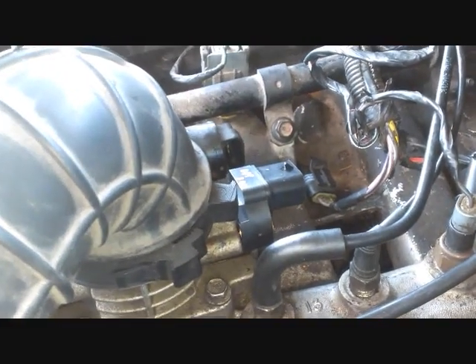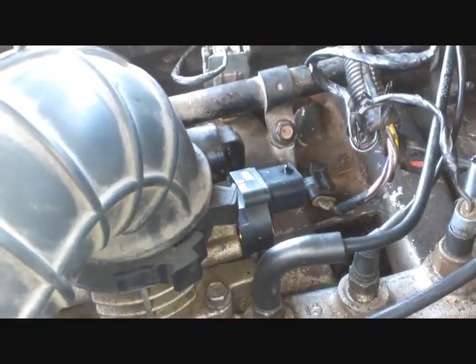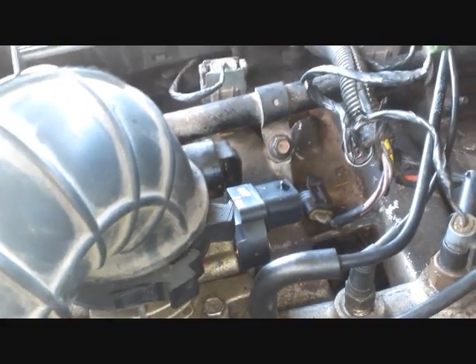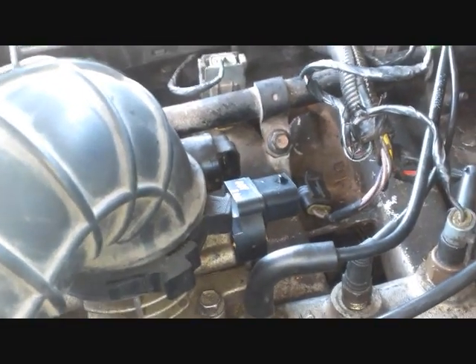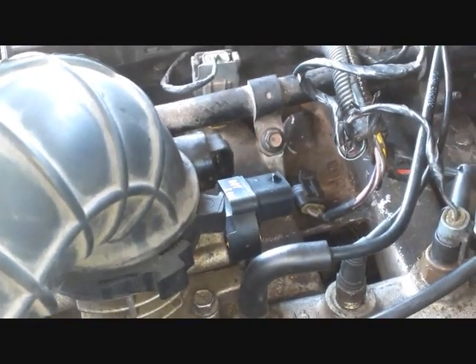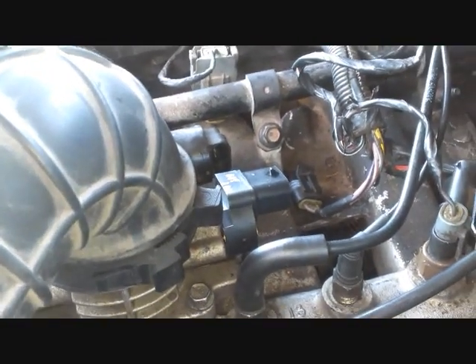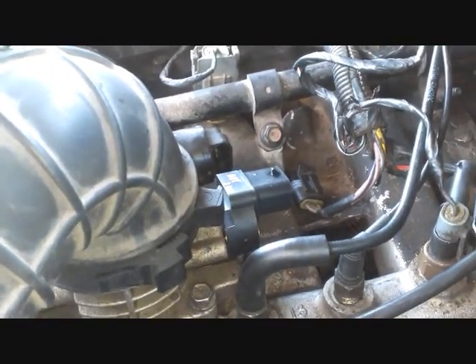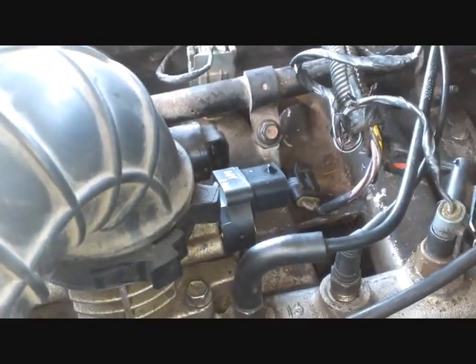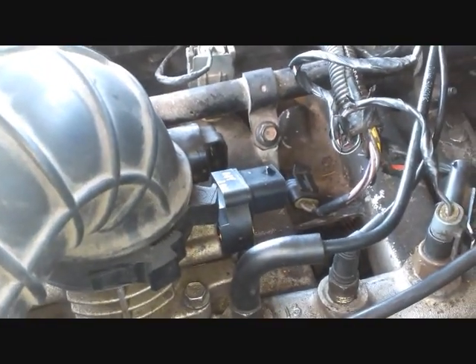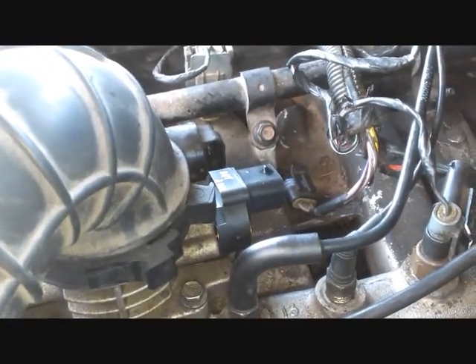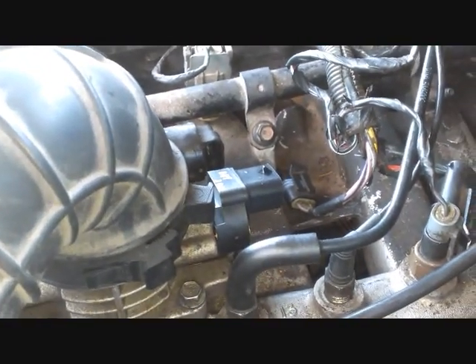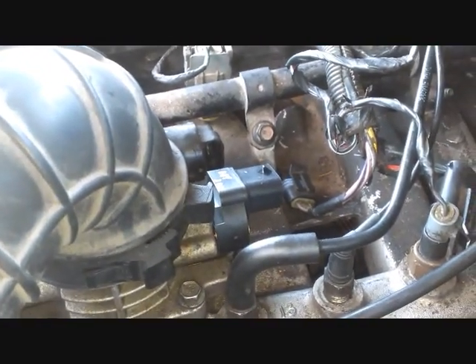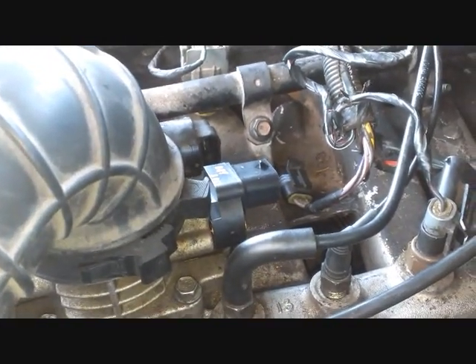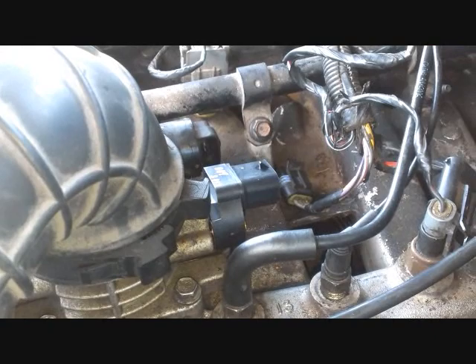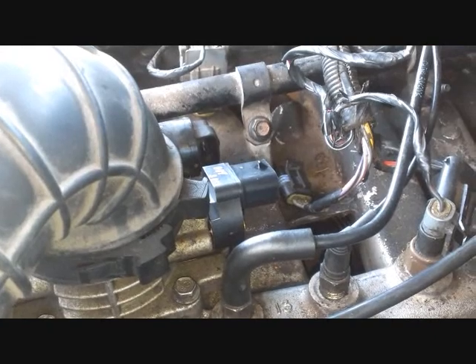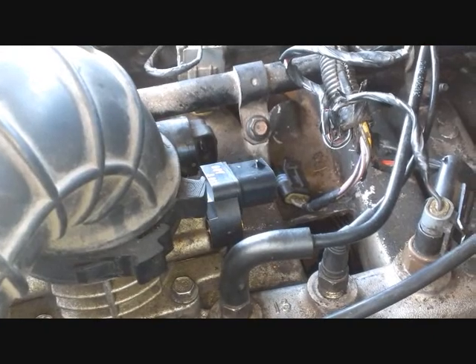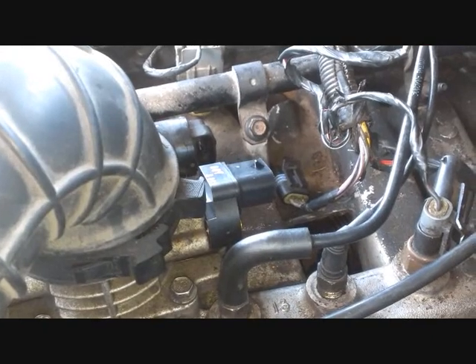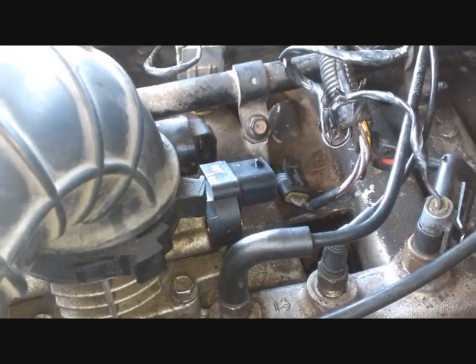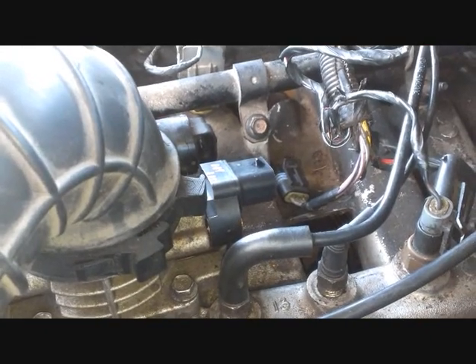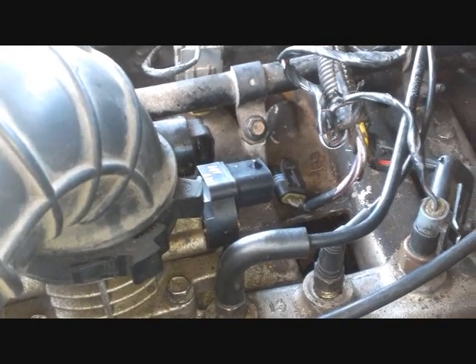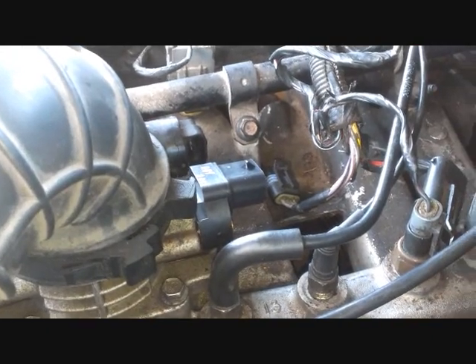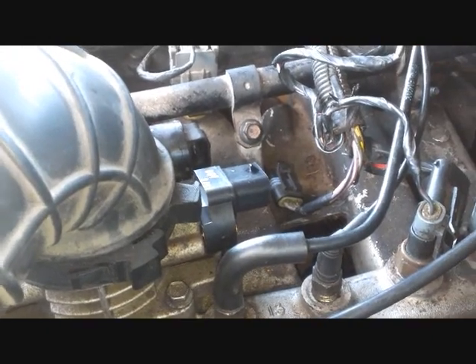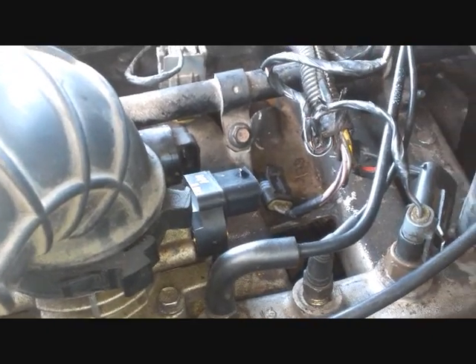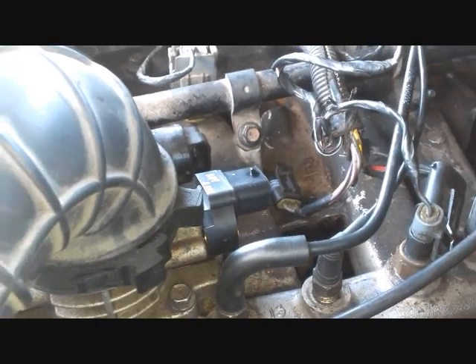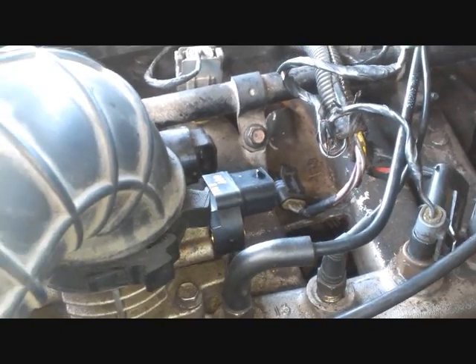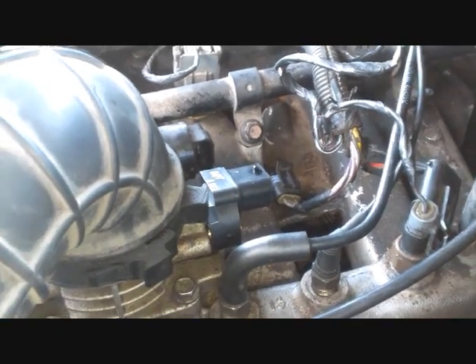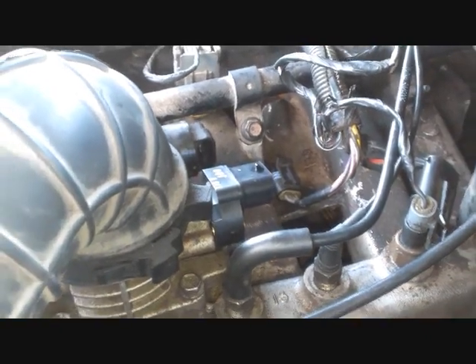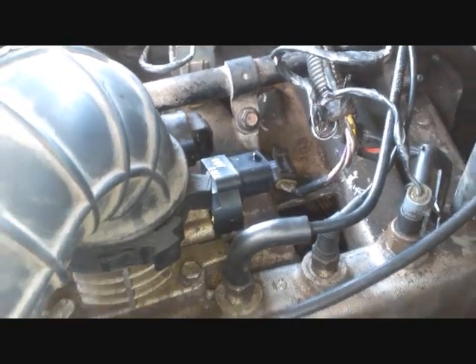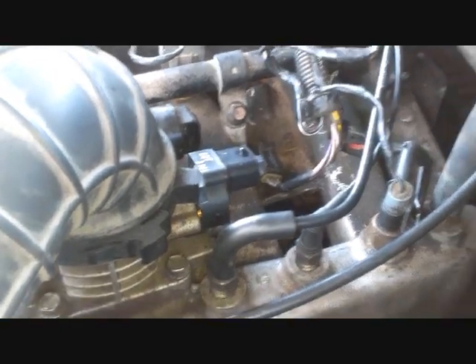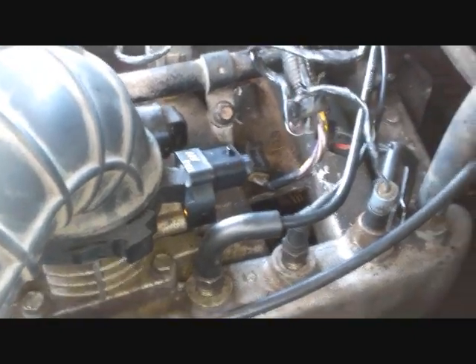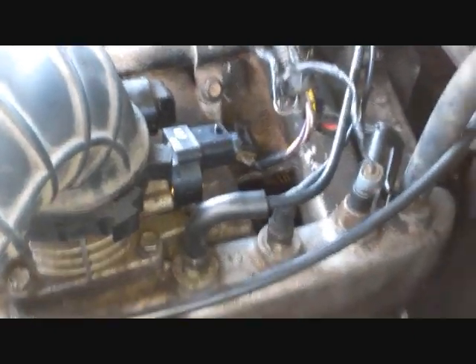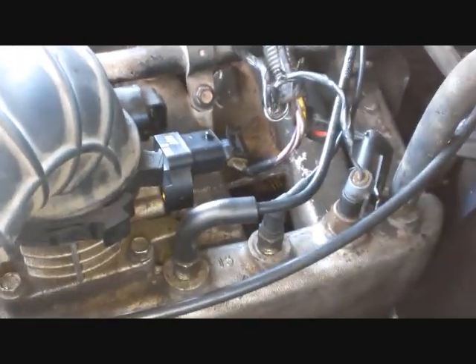So once you do that you just put the screws back in, clip it in and you're good to go. That's how to install a throttle position sensor.